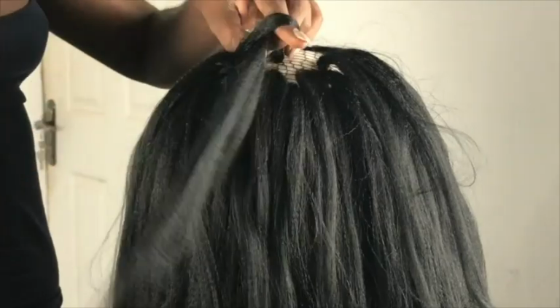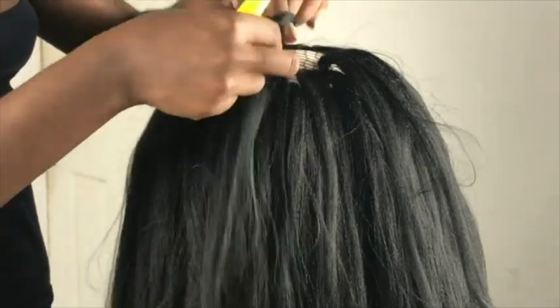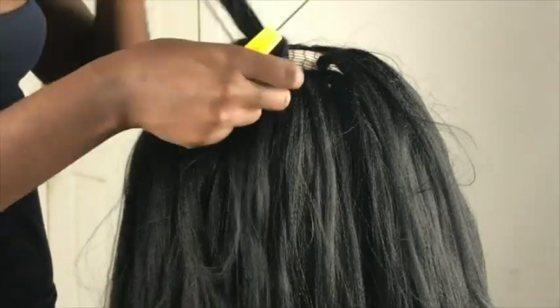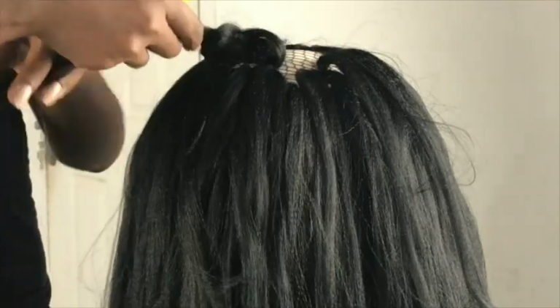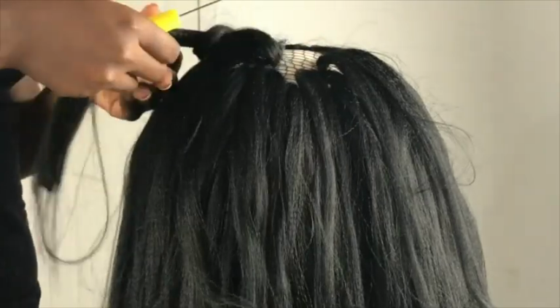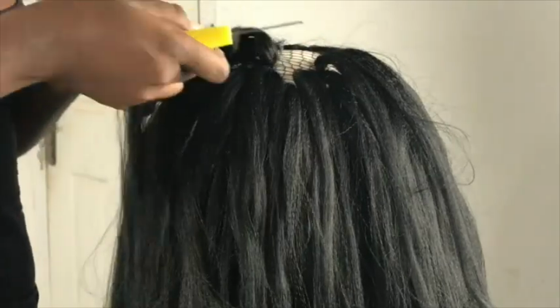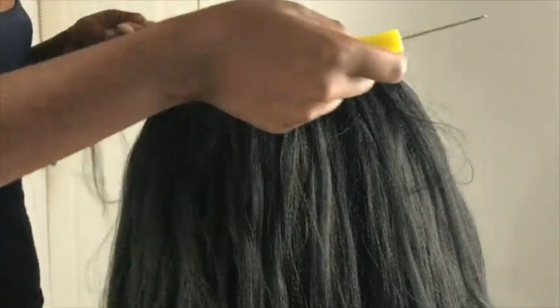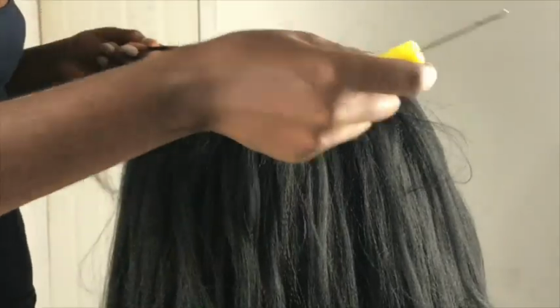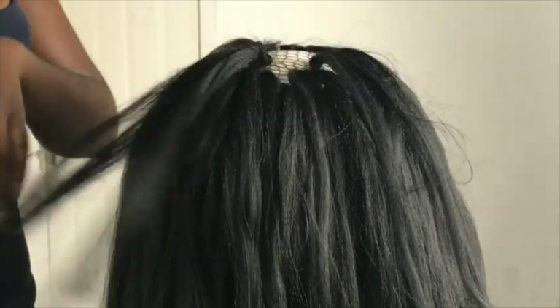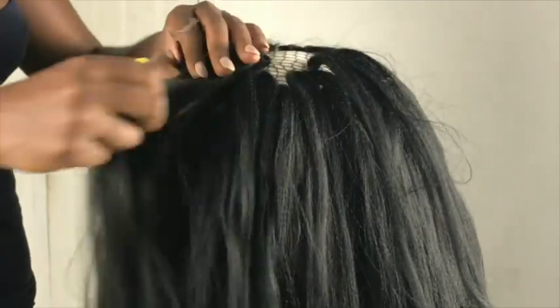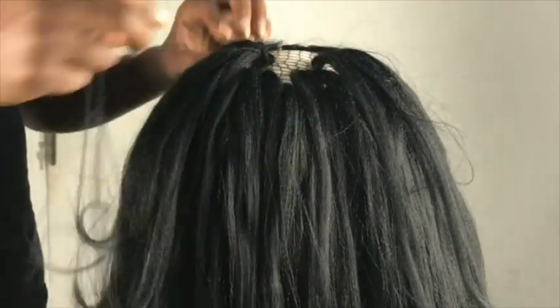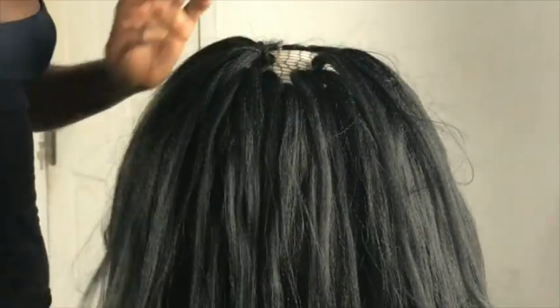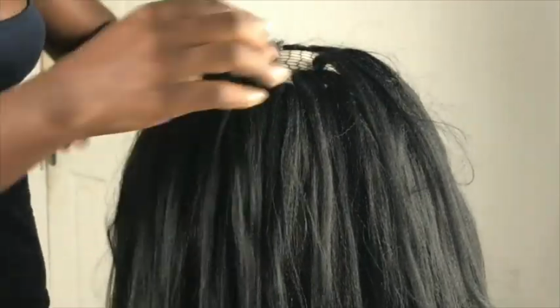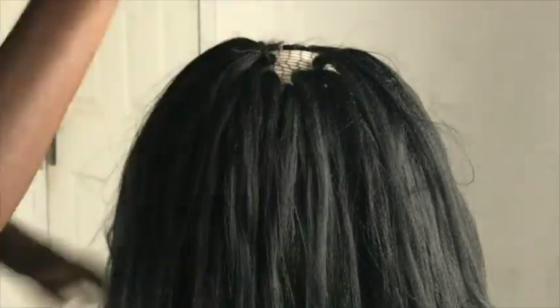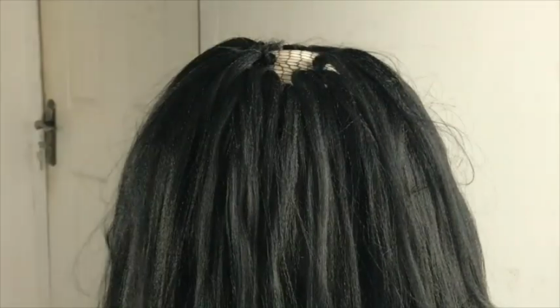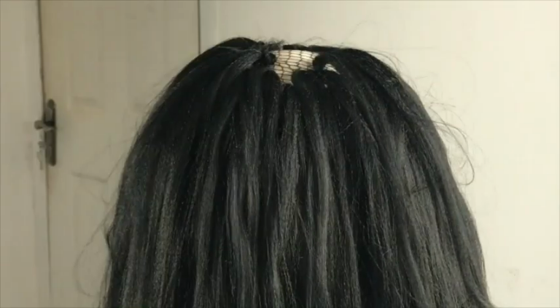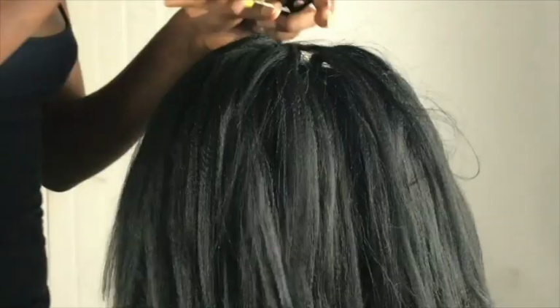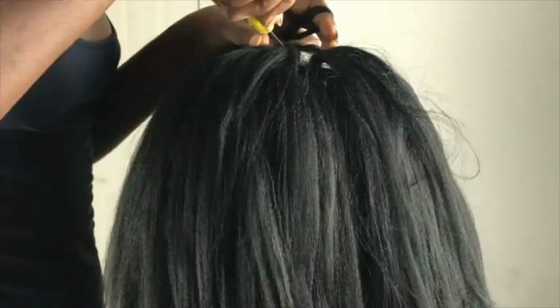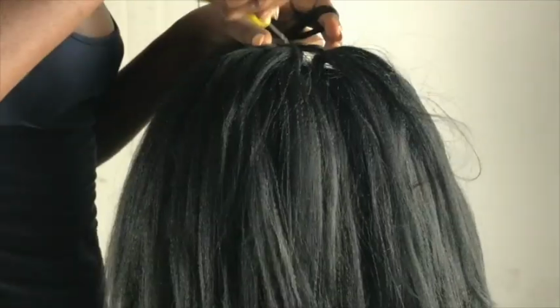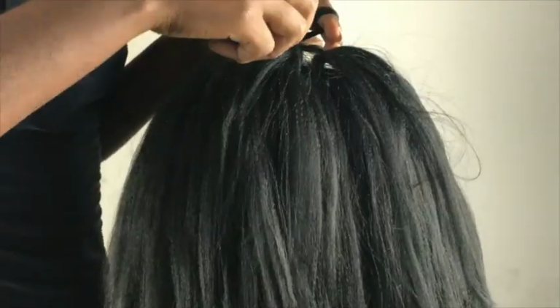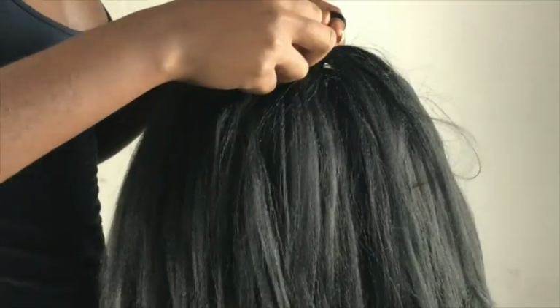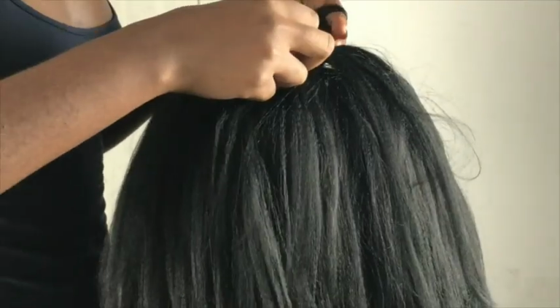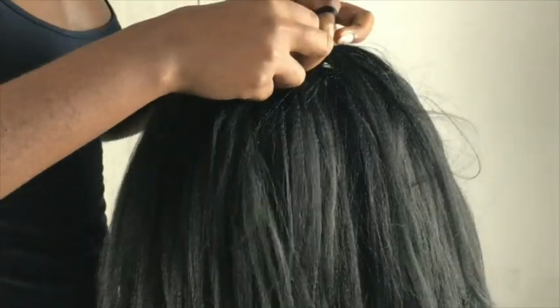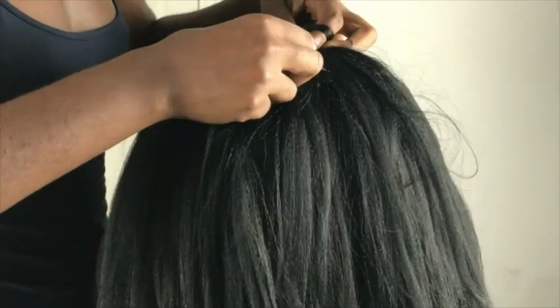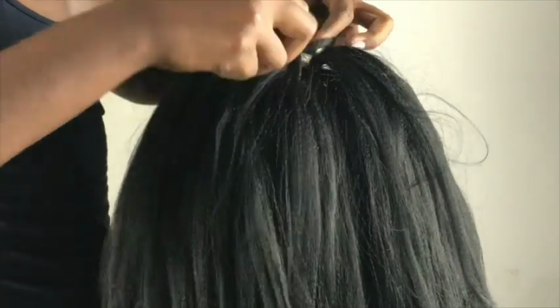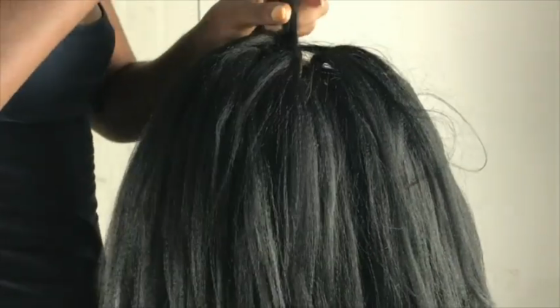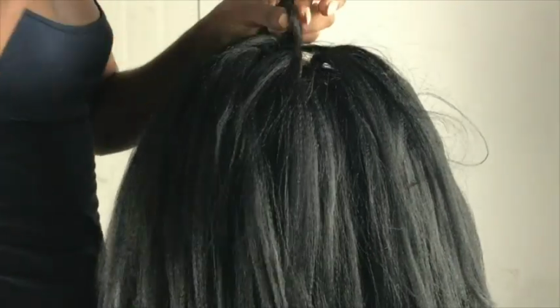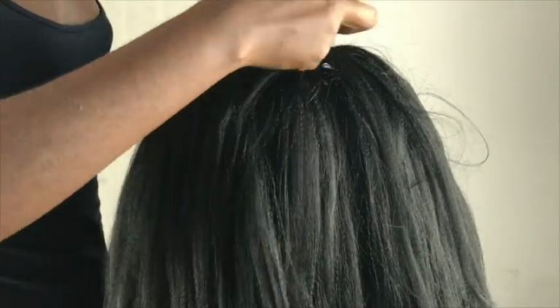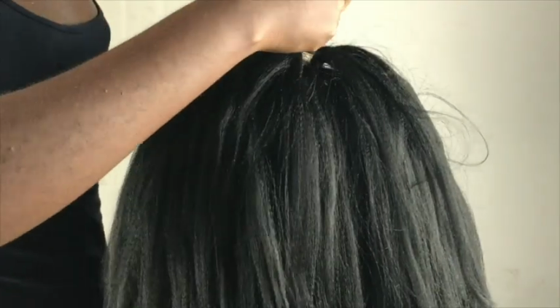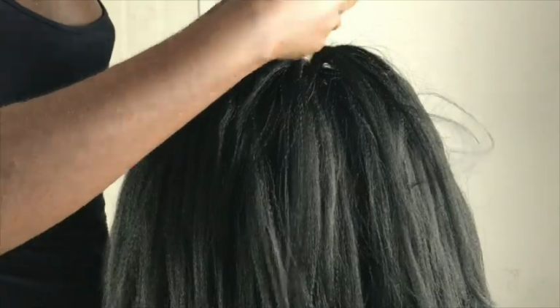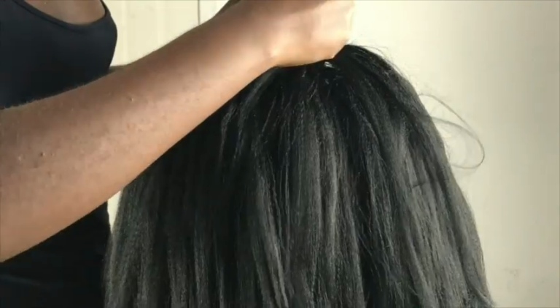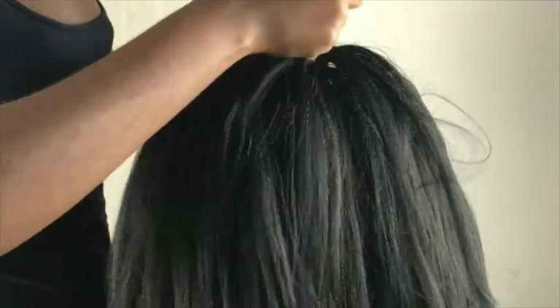Make sure the knots are closer to each other at the top, so it brings it all together.